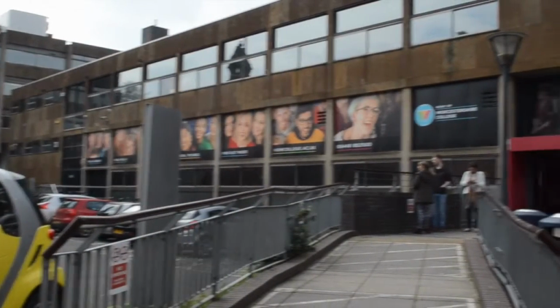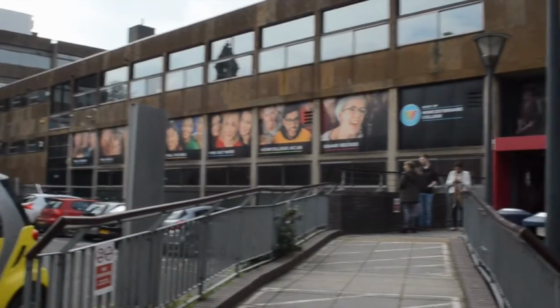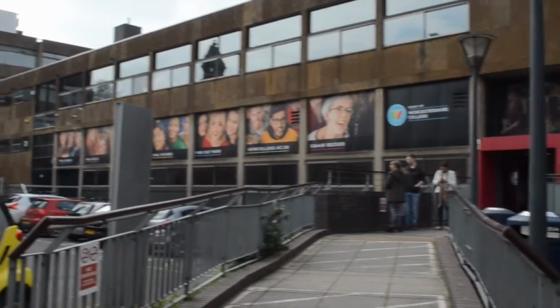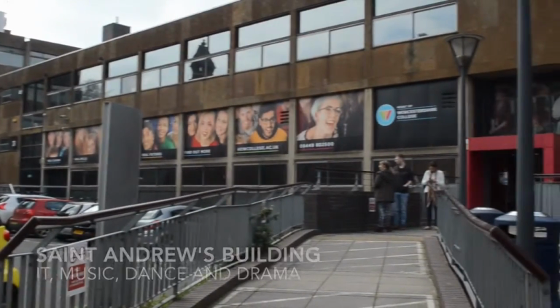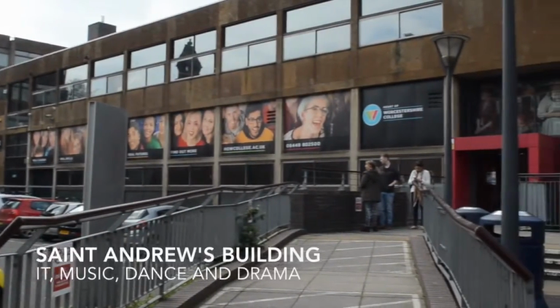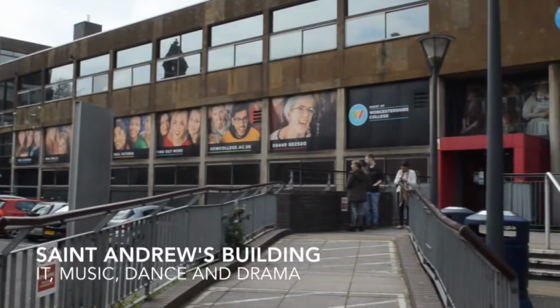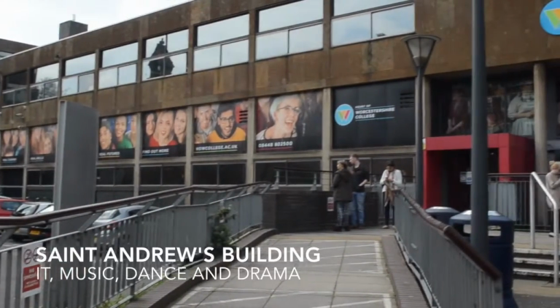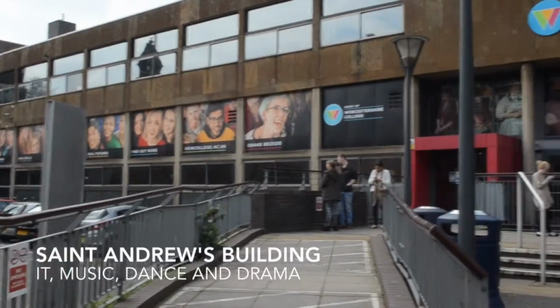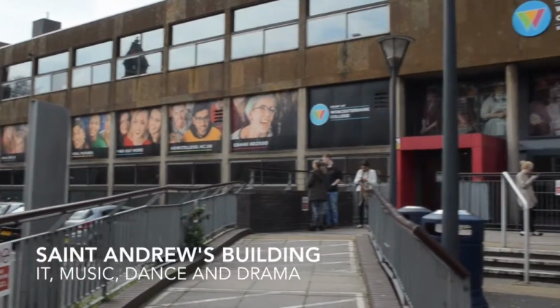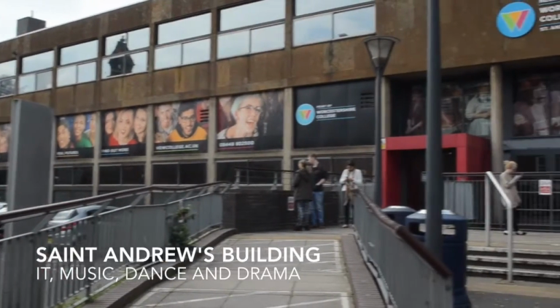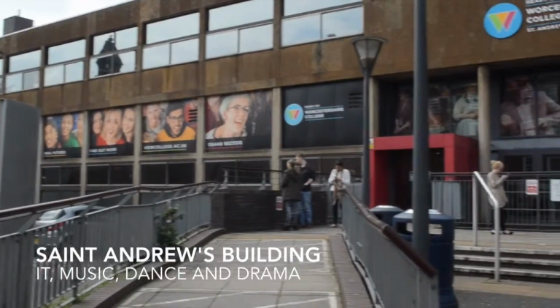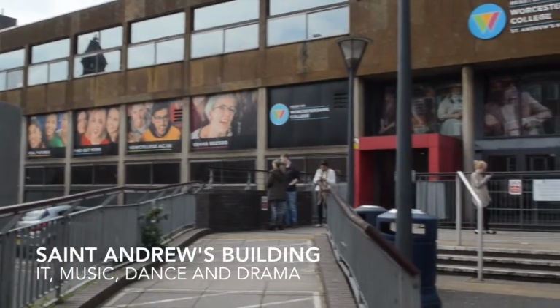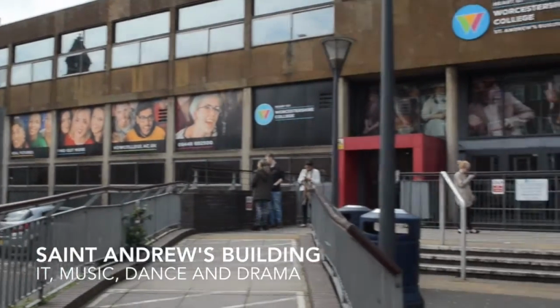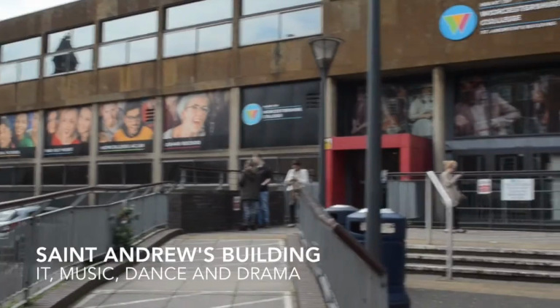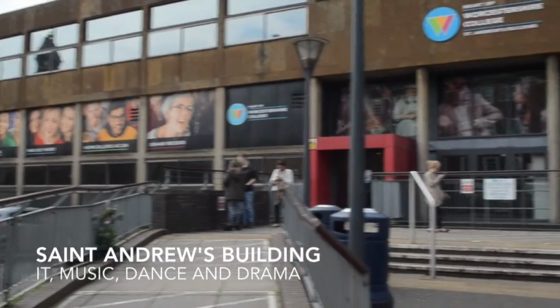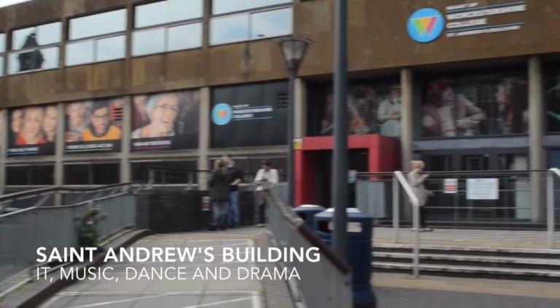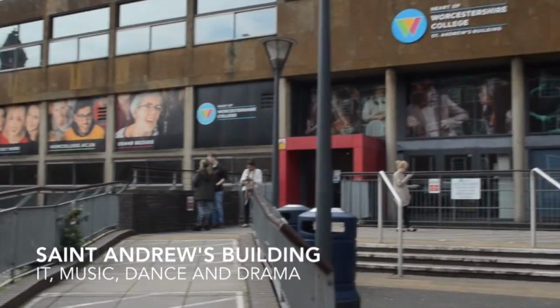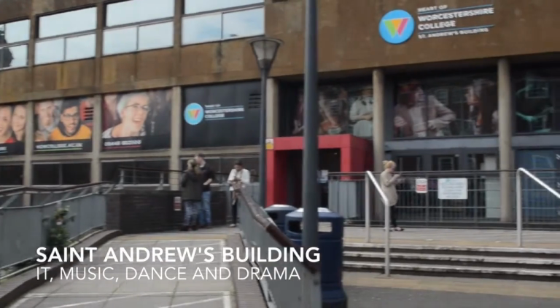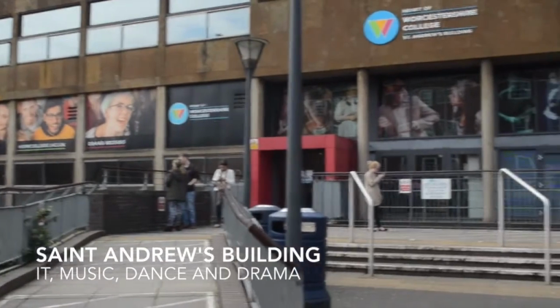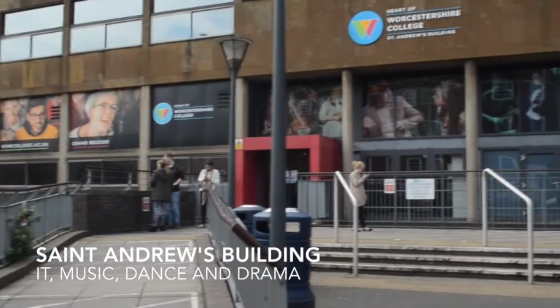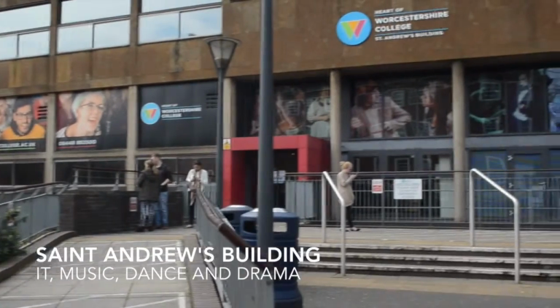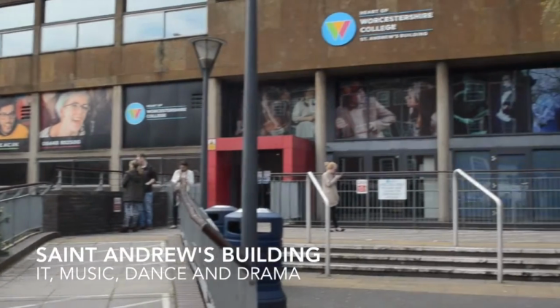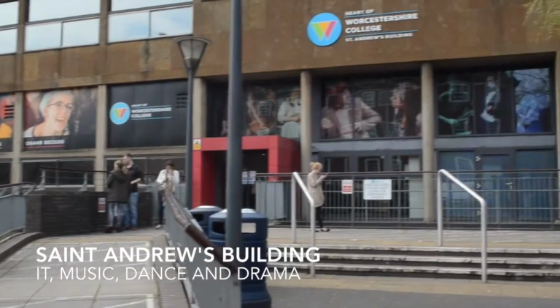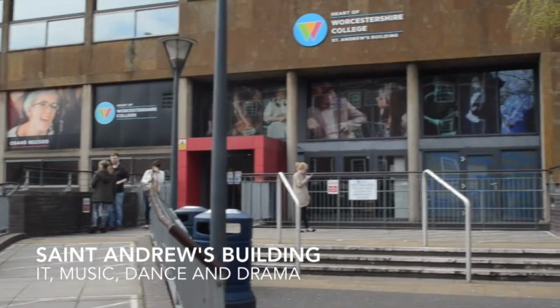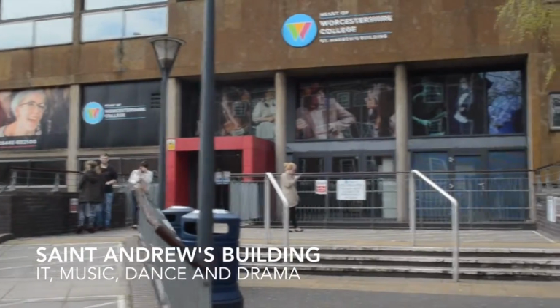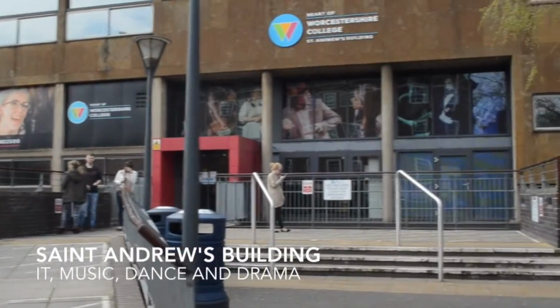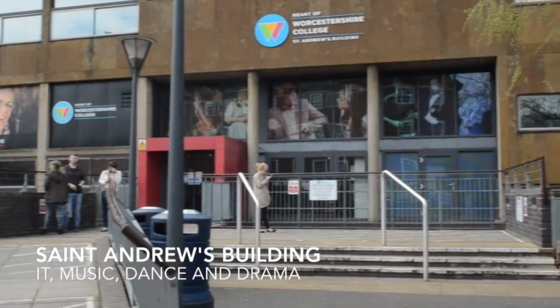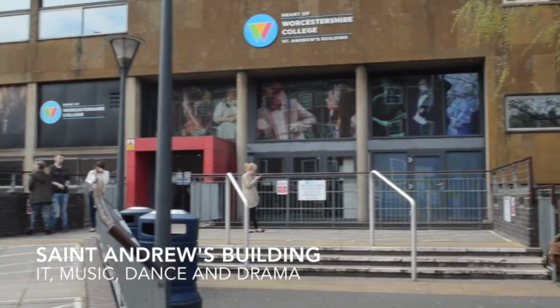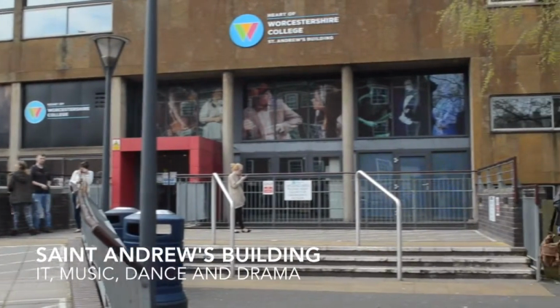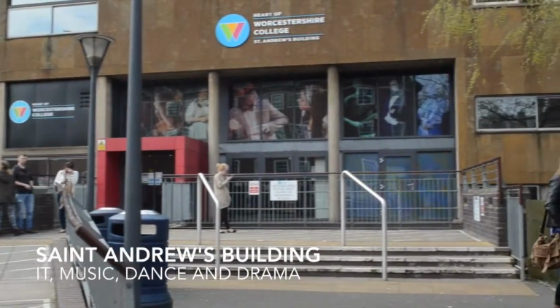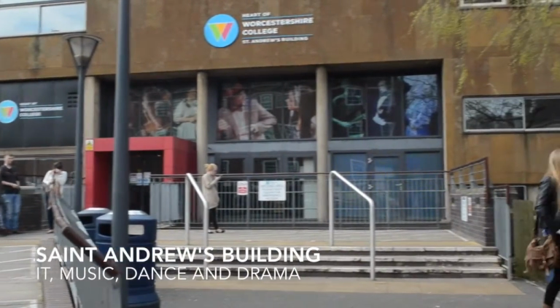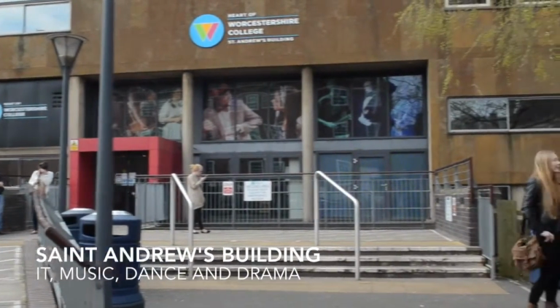St Andrew's building is the home to IT, music, and performing arts subject areas.